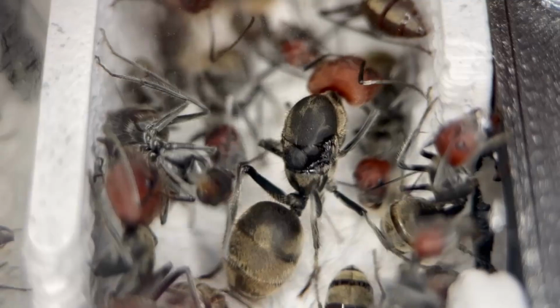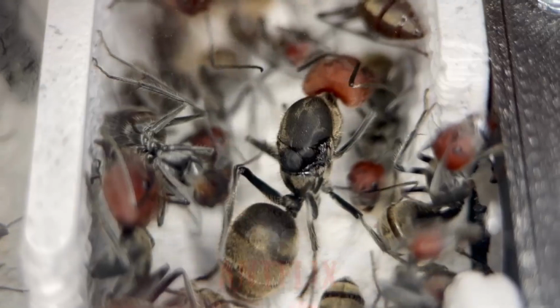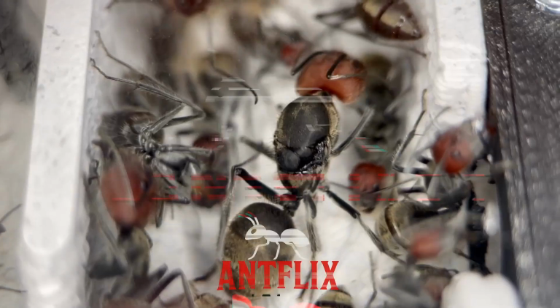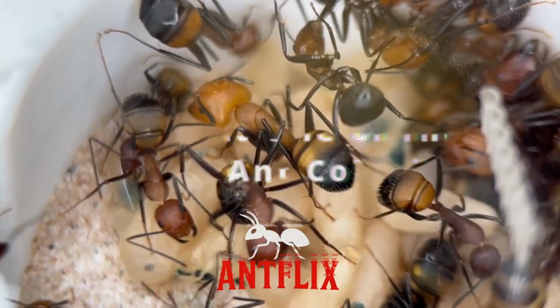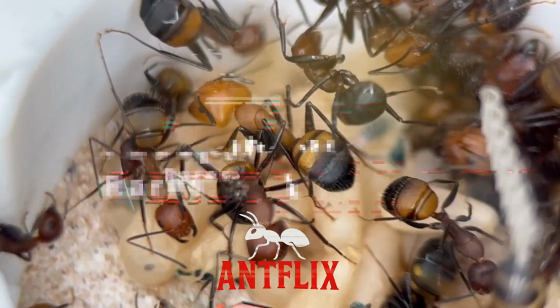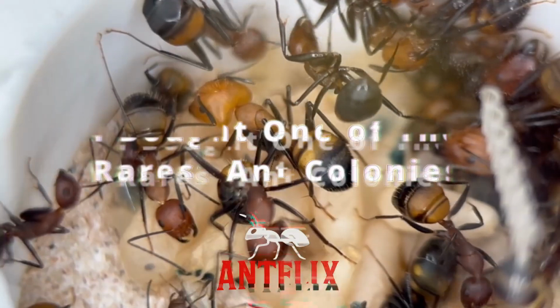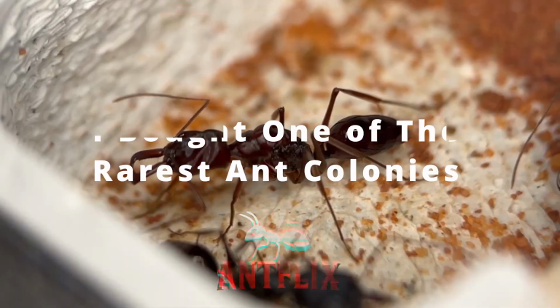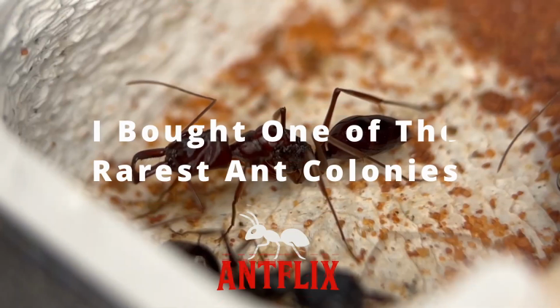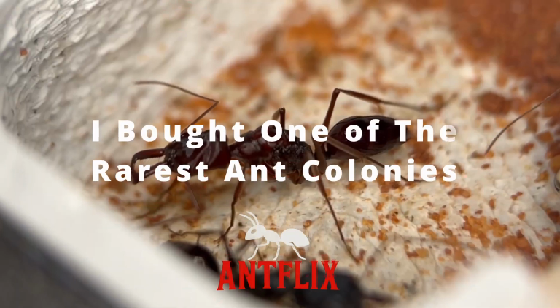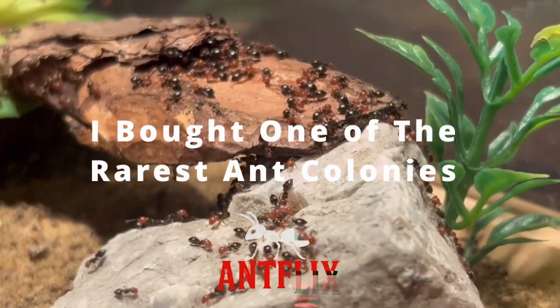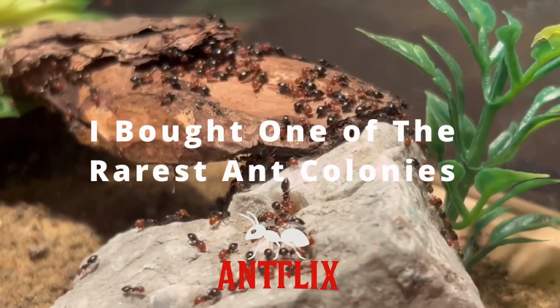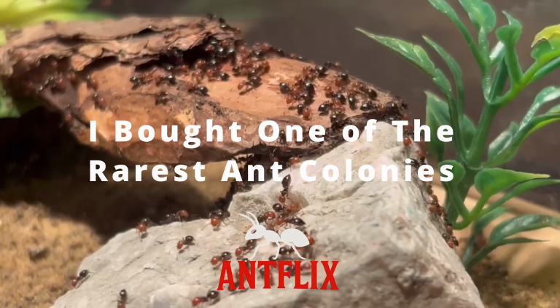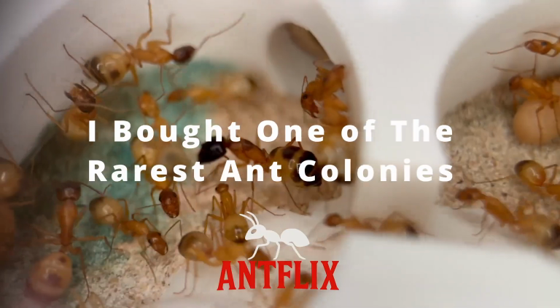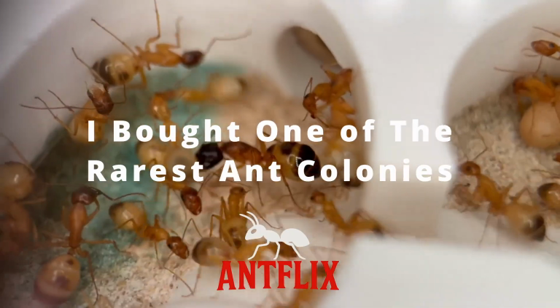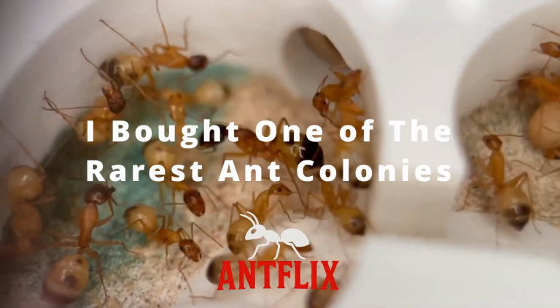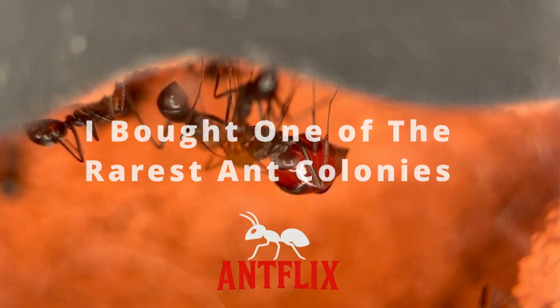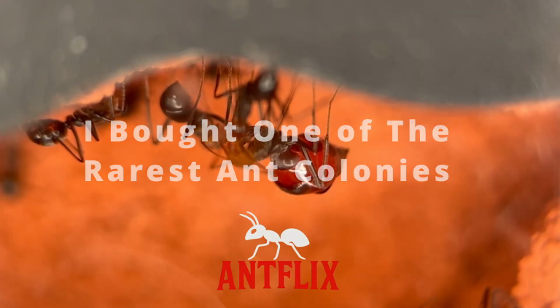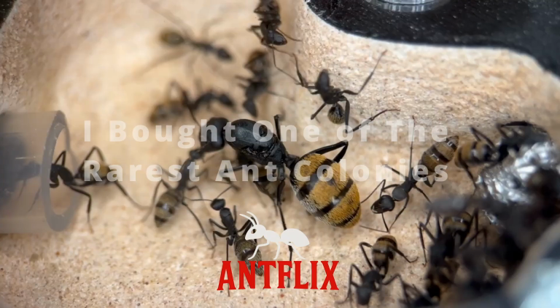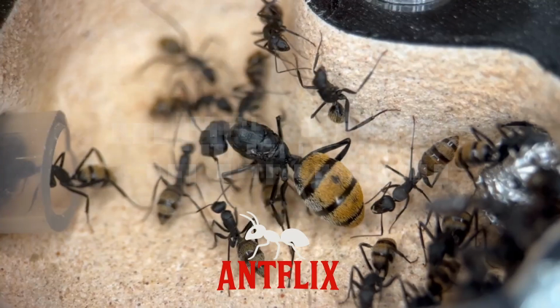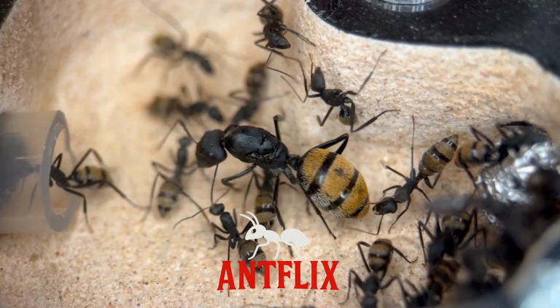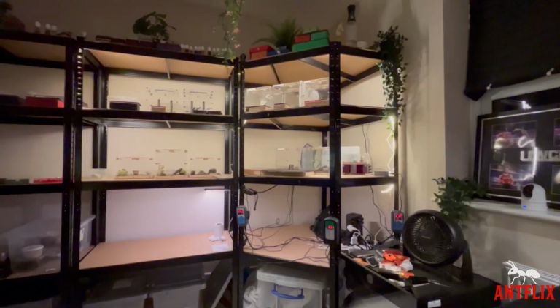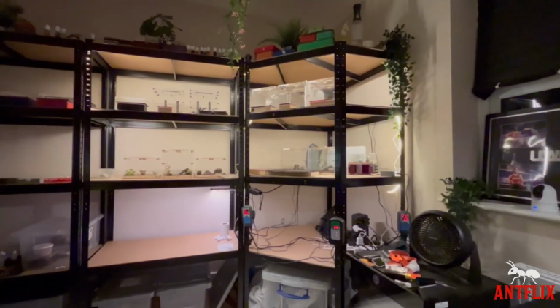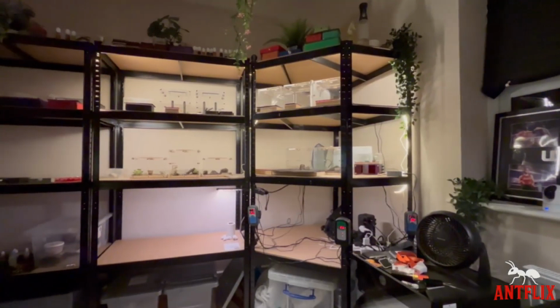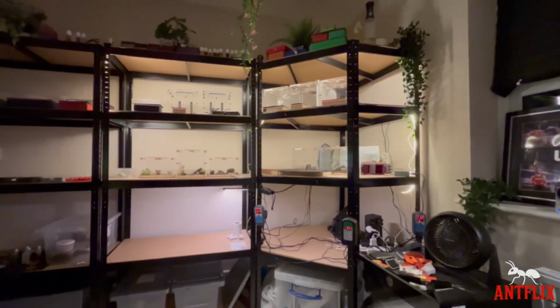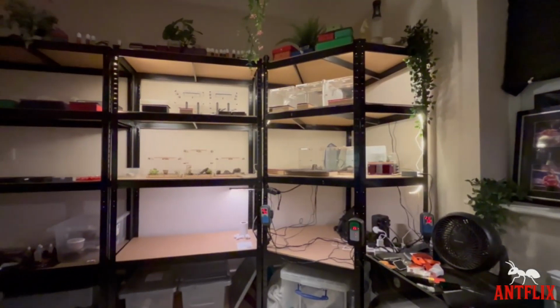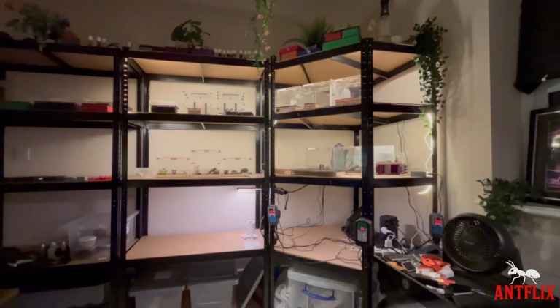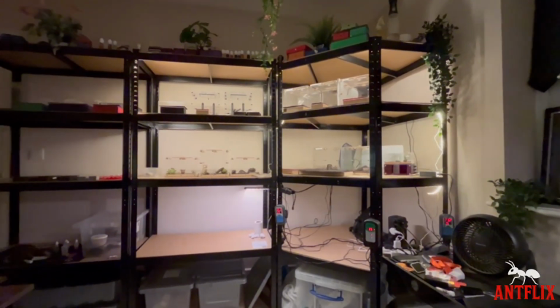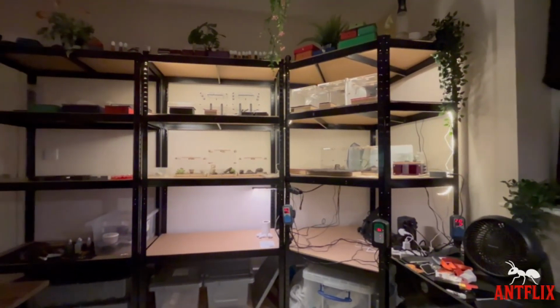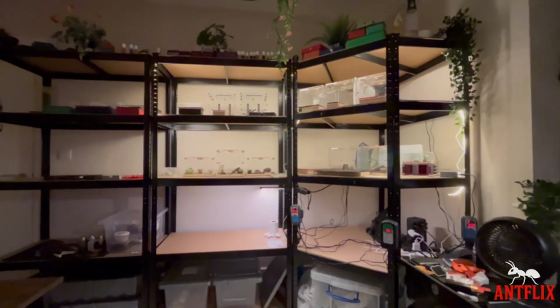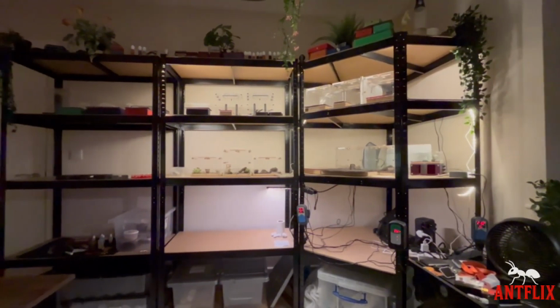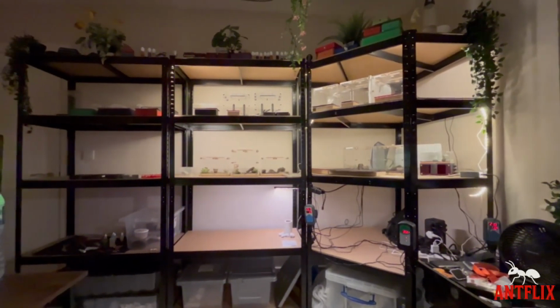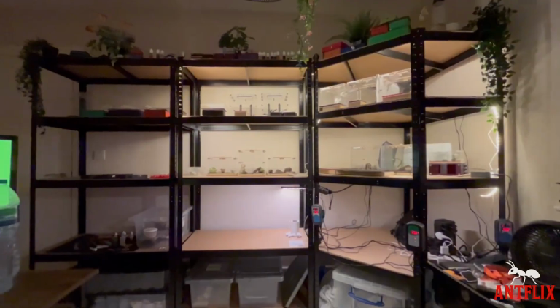I bought one of the rarest ant colonies you can buy in ant keeping, and you won't believe the setup I give them at the end of the video.